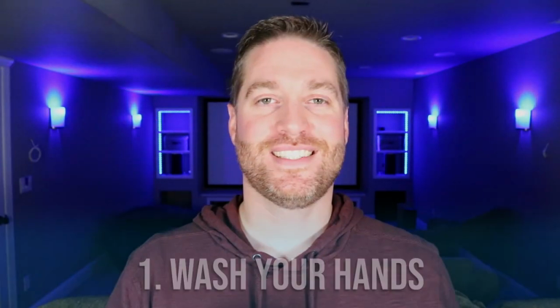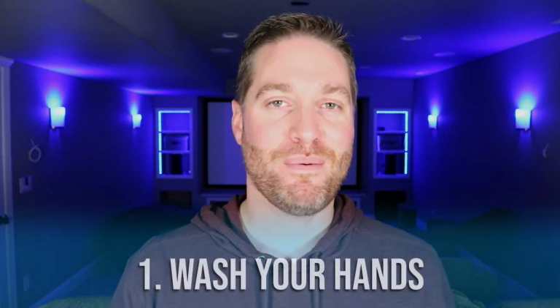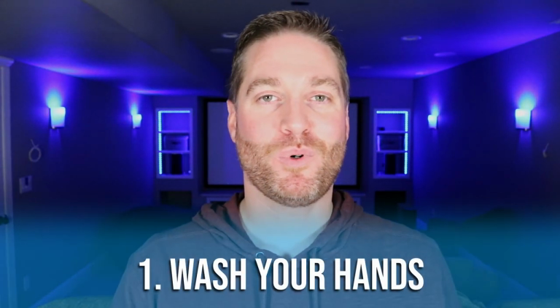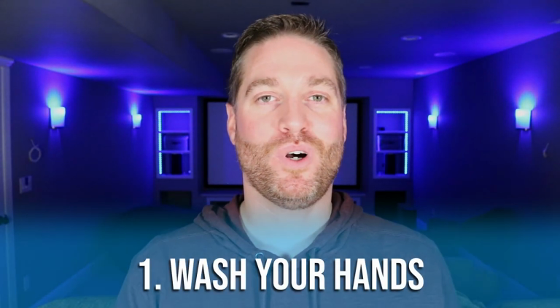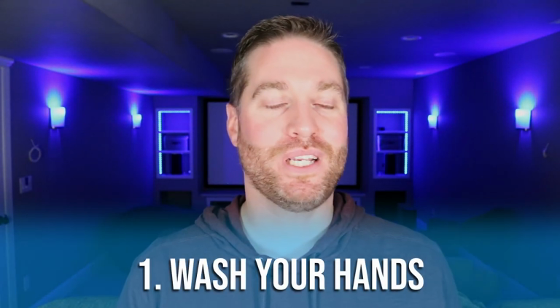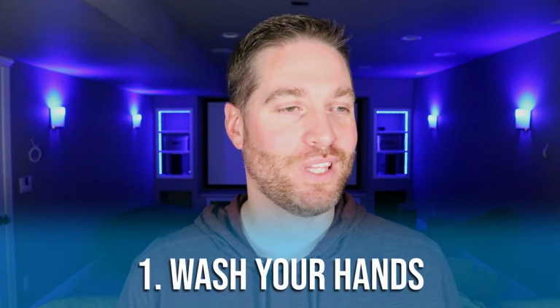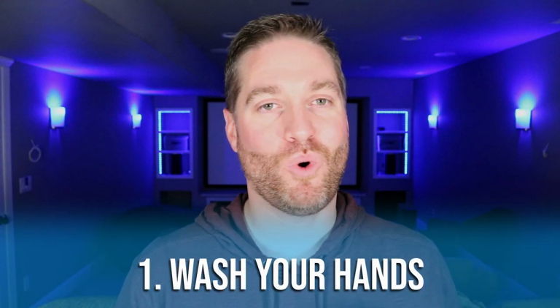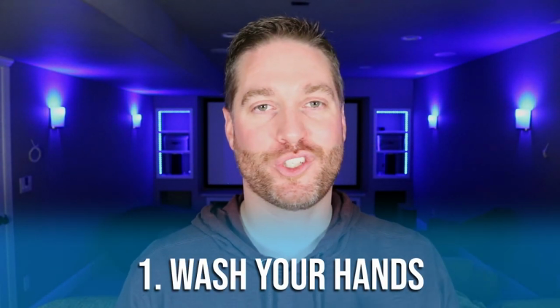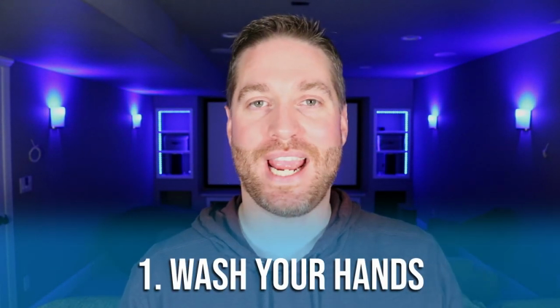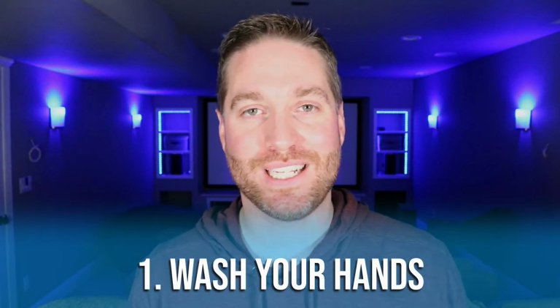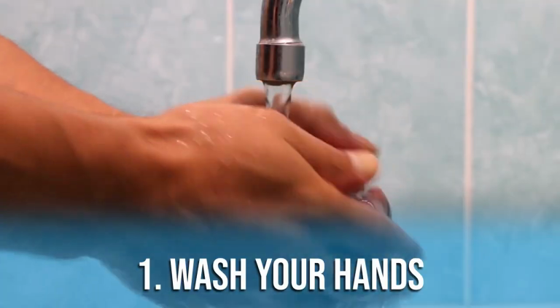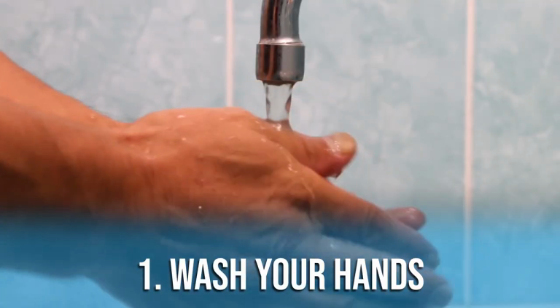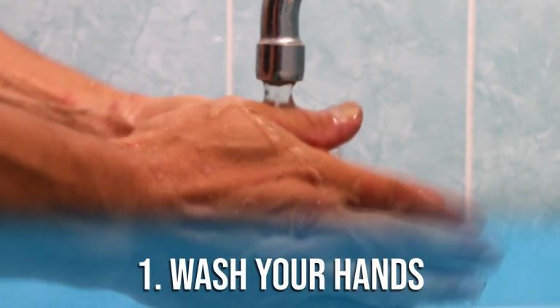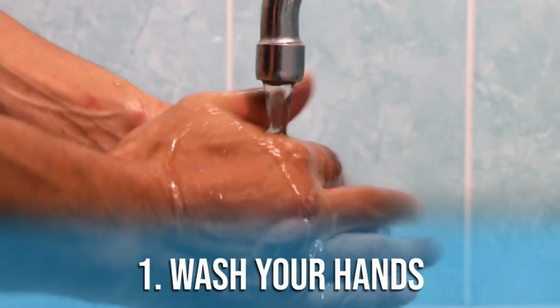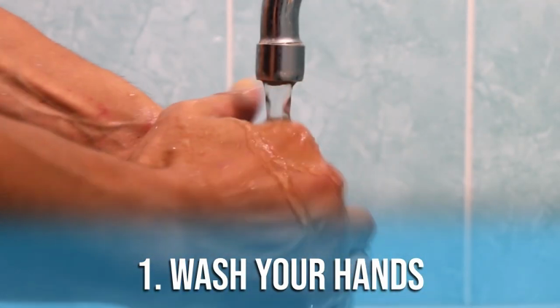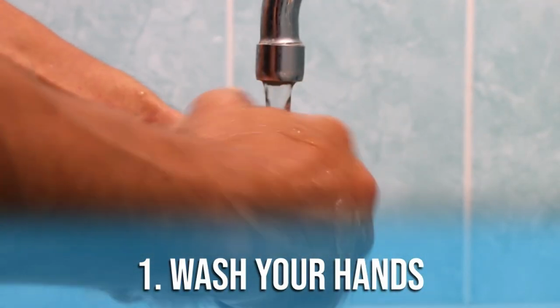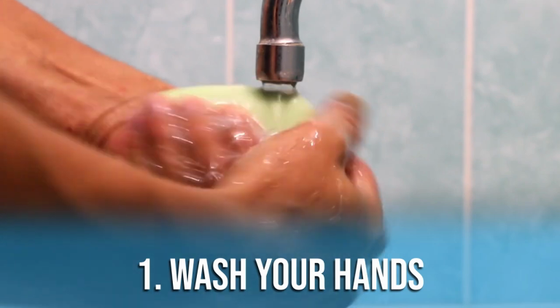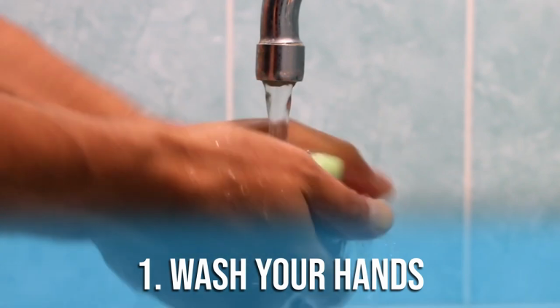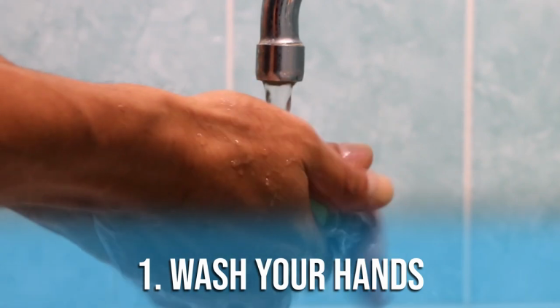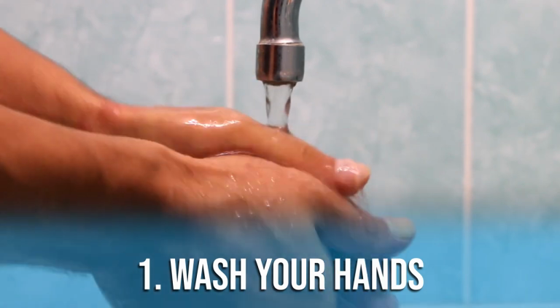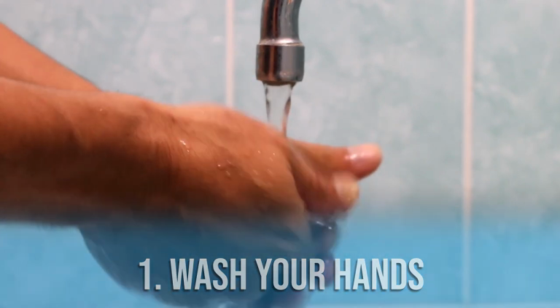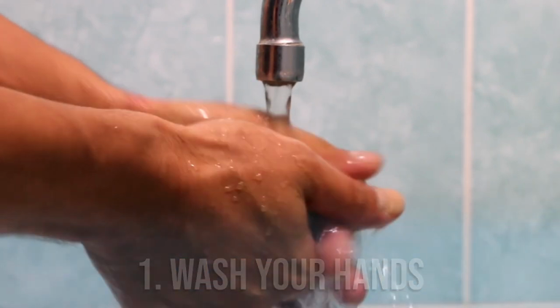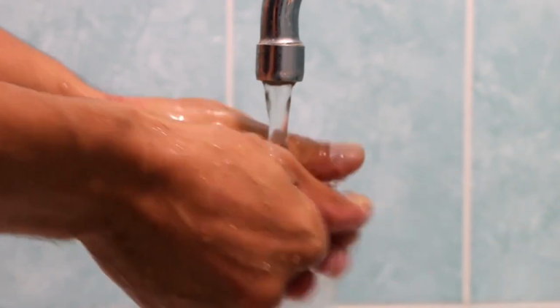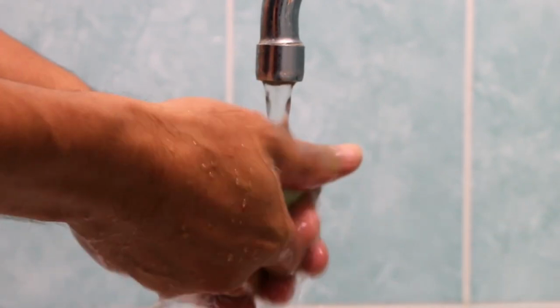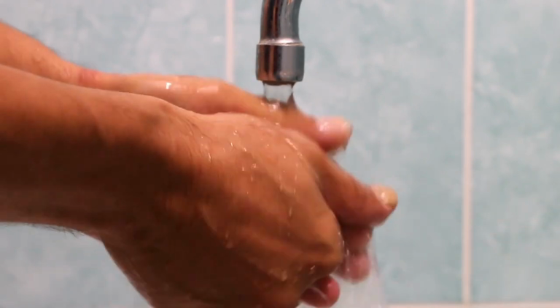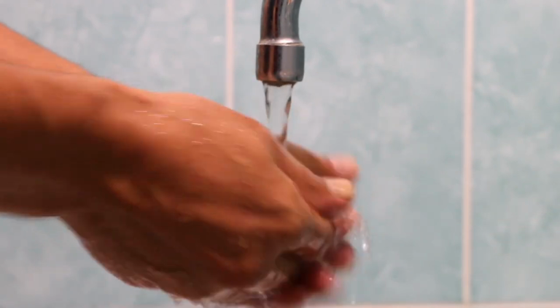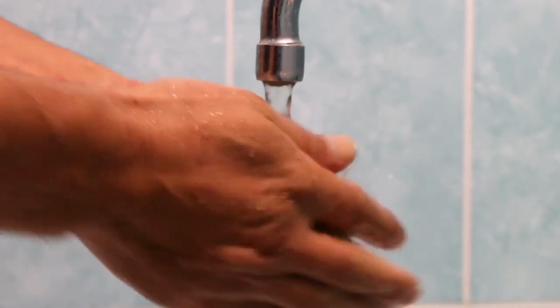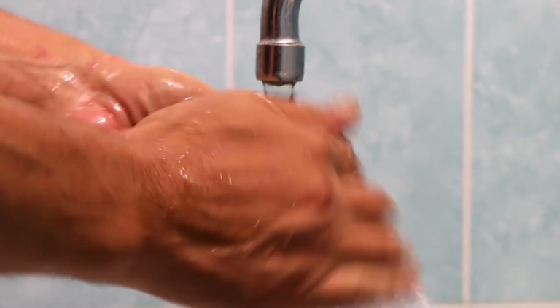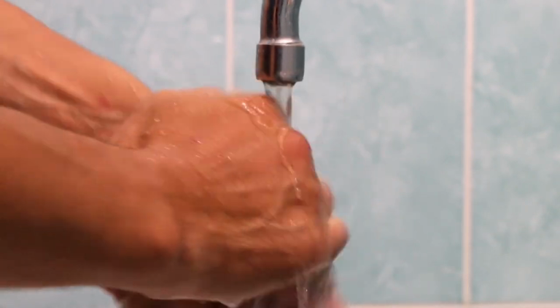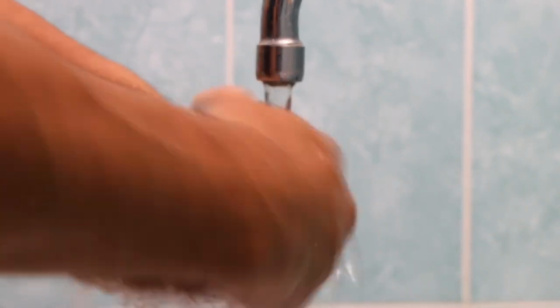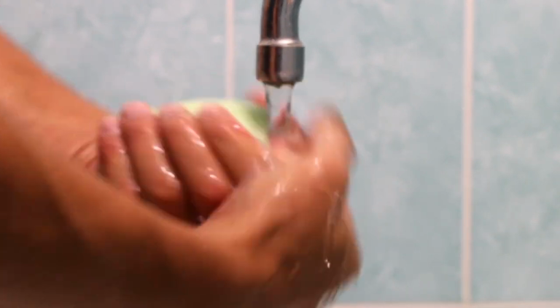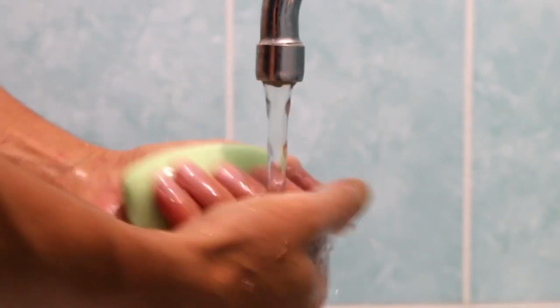Step number one: make sure that you wash your hands. You will be touching your child's eyes and around their eyes. You don't want to give them an eye infection.